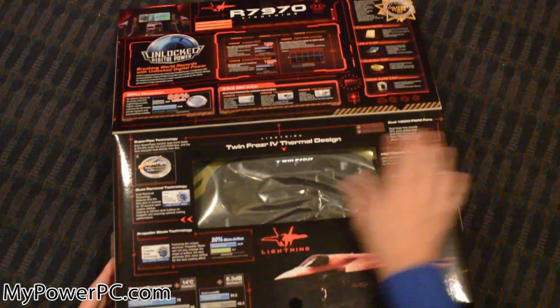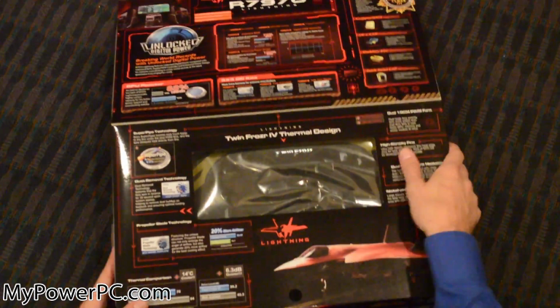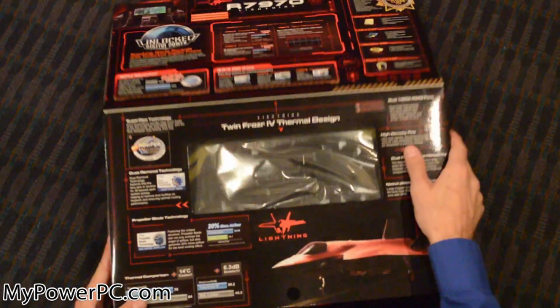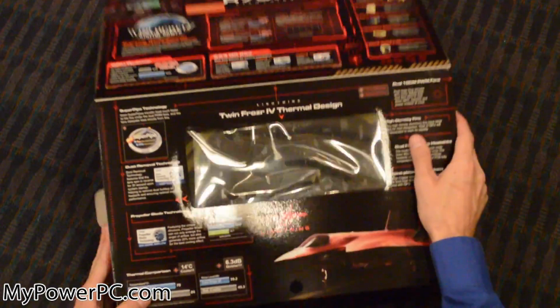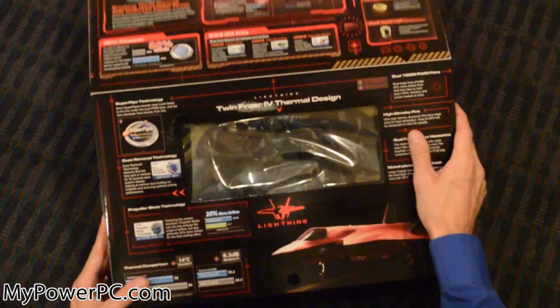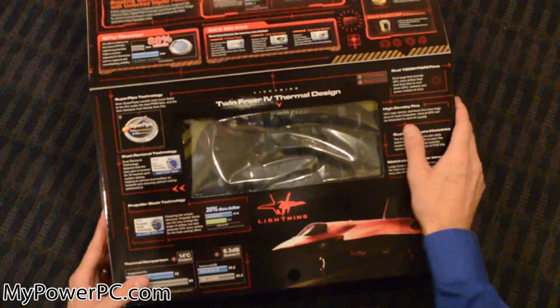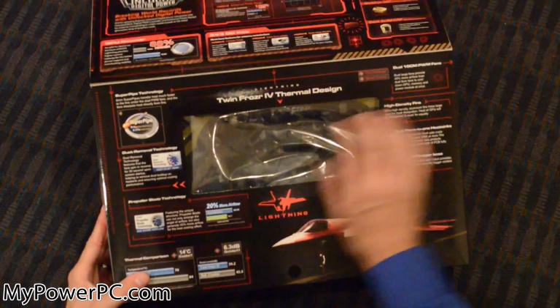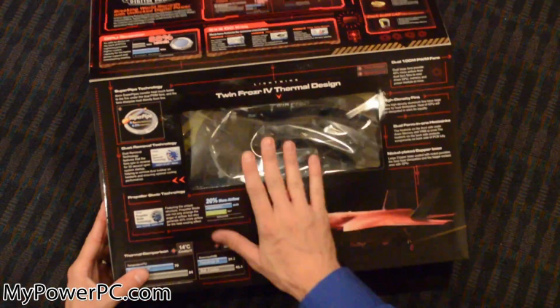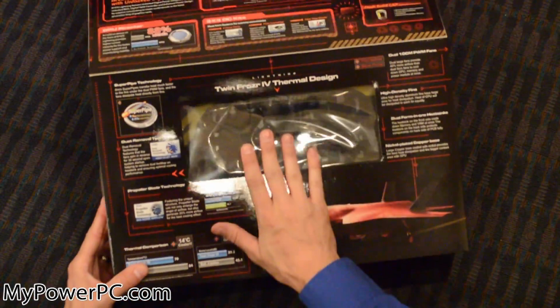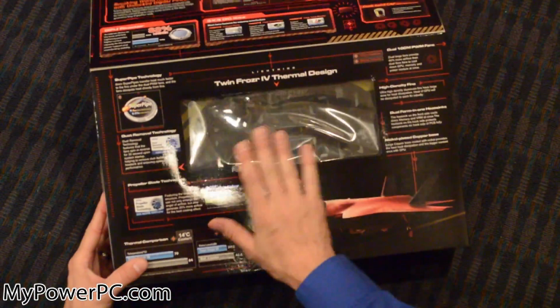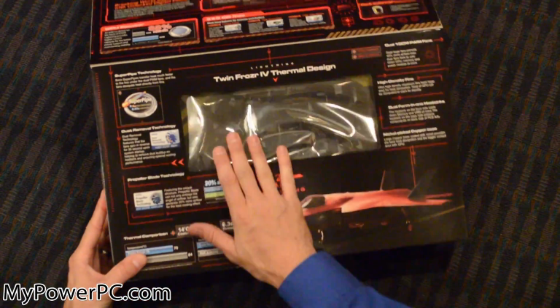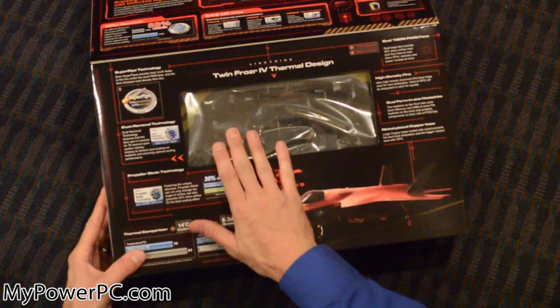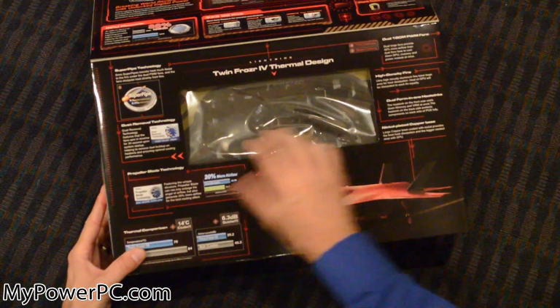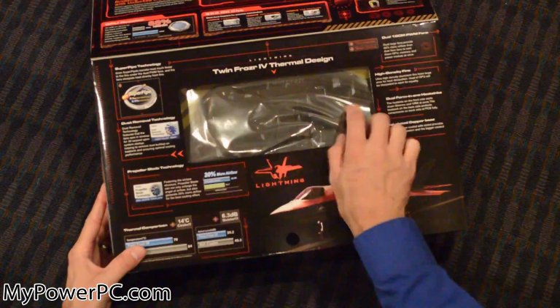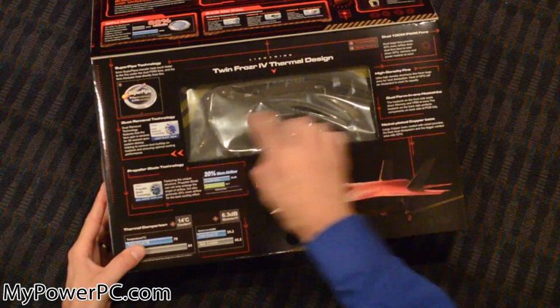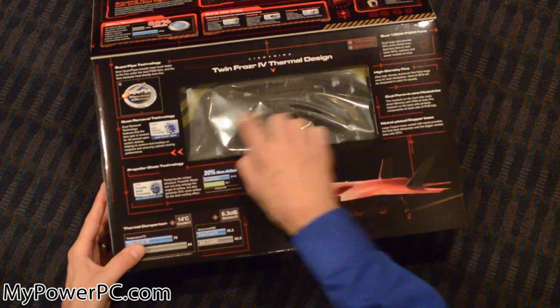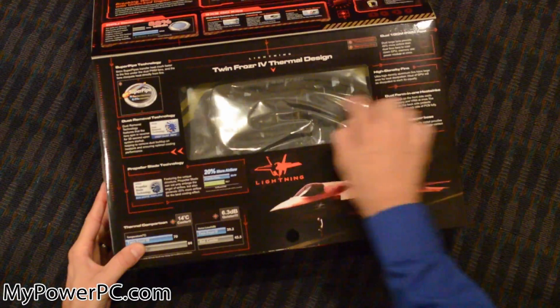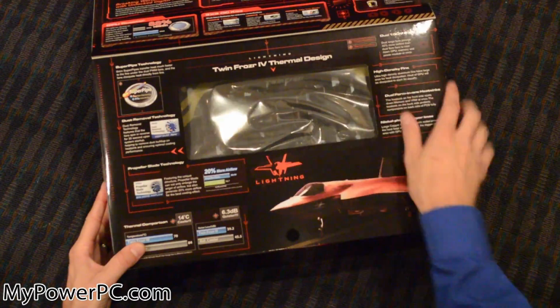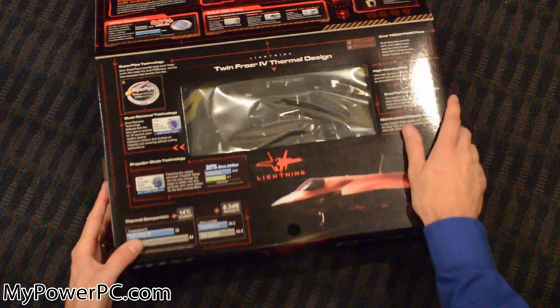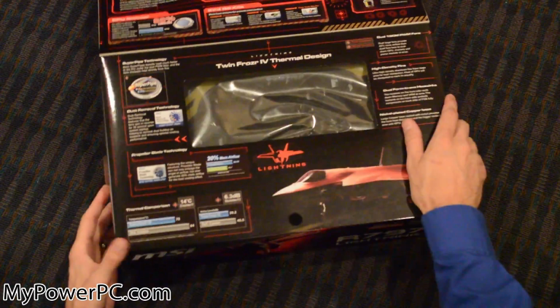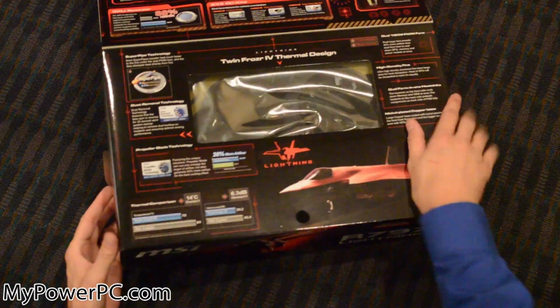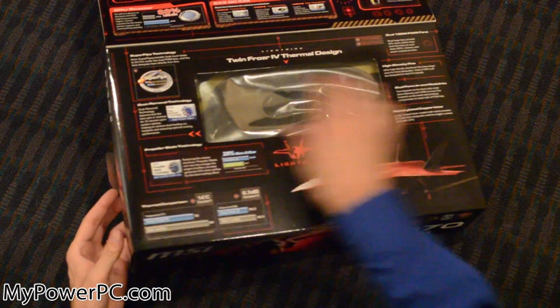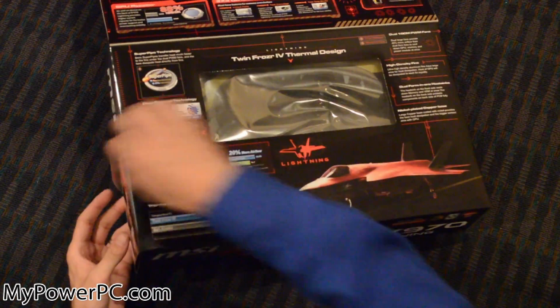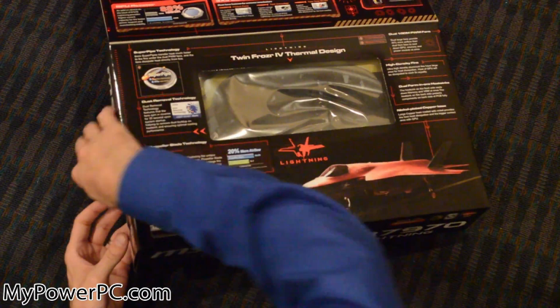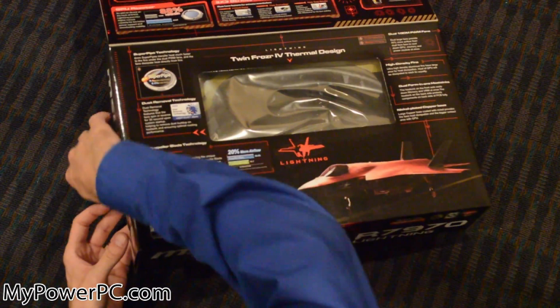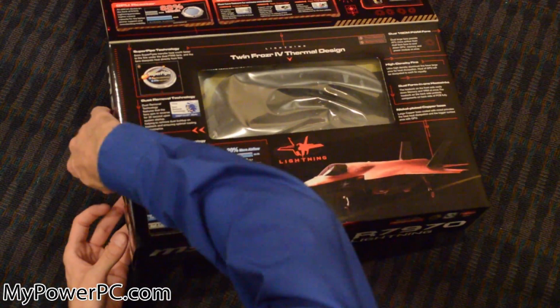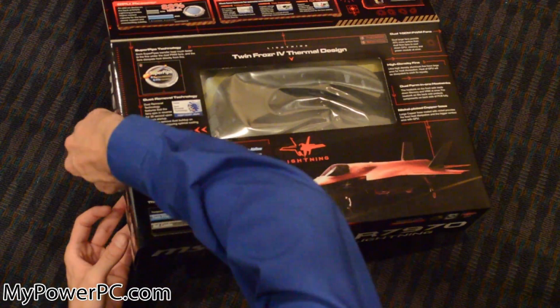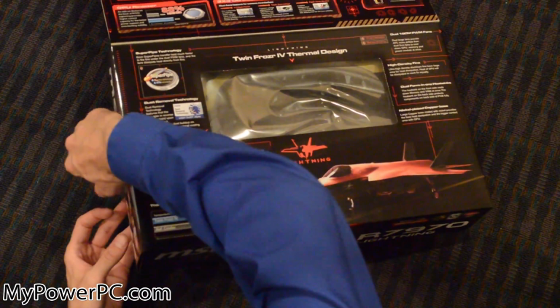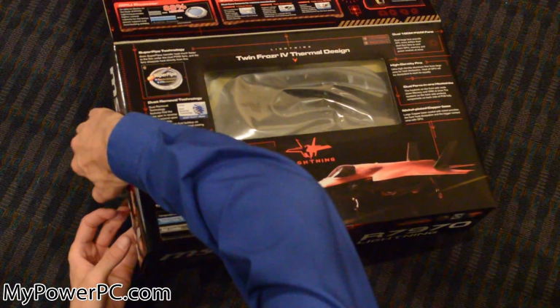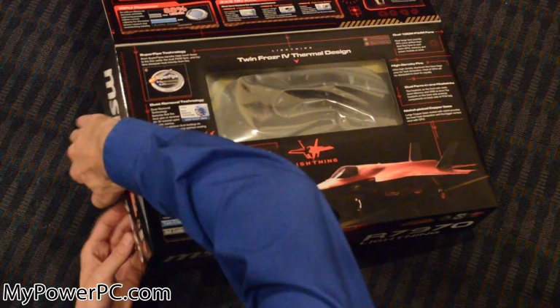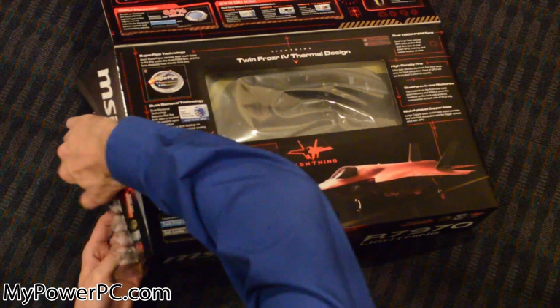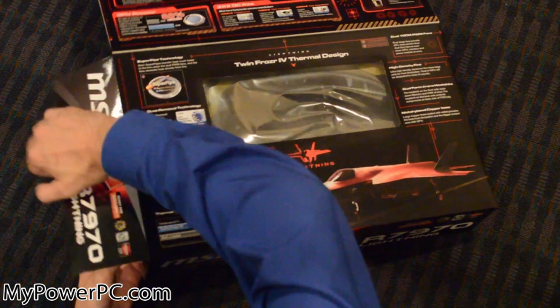I can clearly see here, which you guys can't, there are two really big fans on it, which I'll show you when we get a look in here.